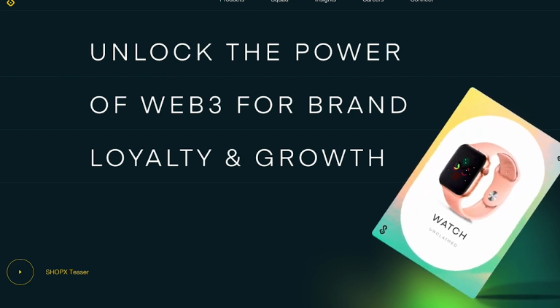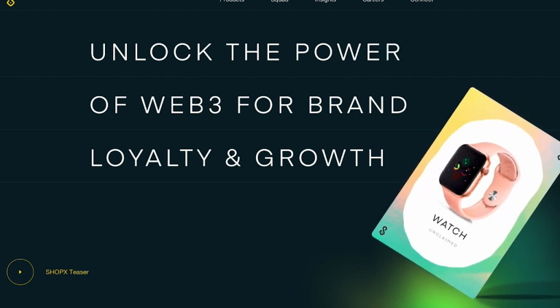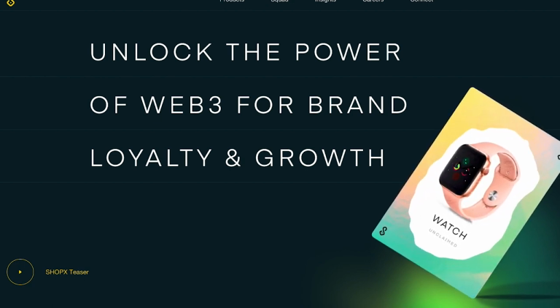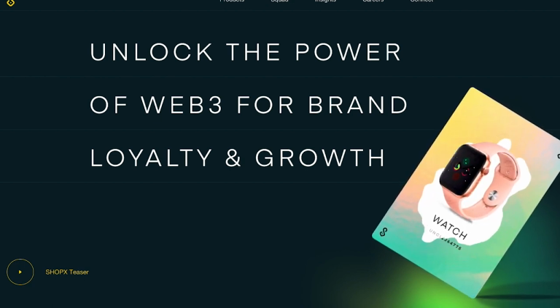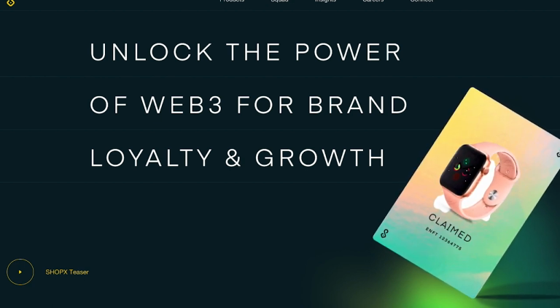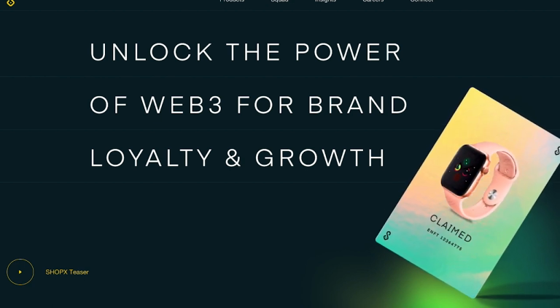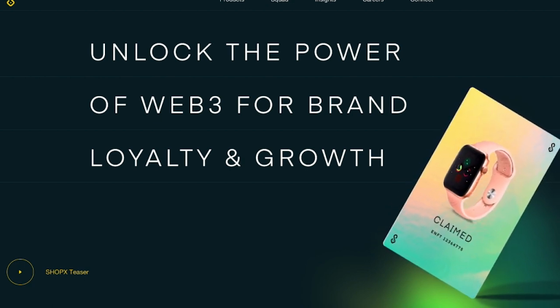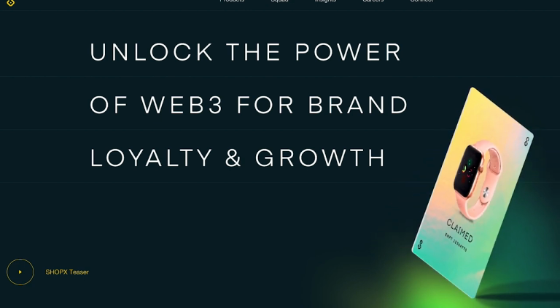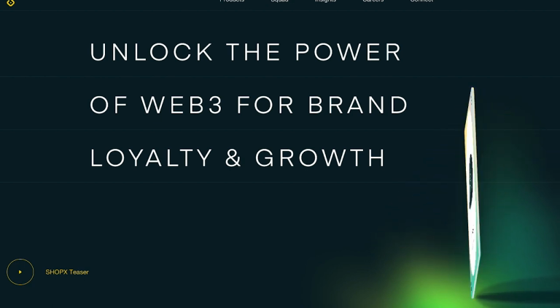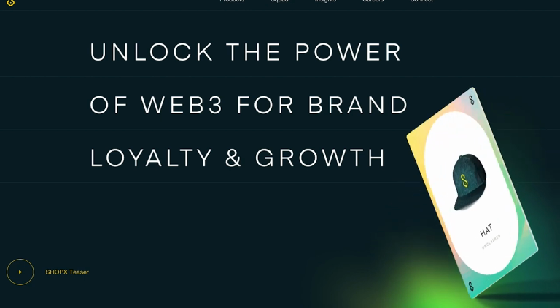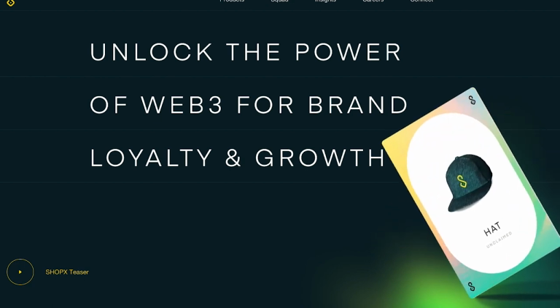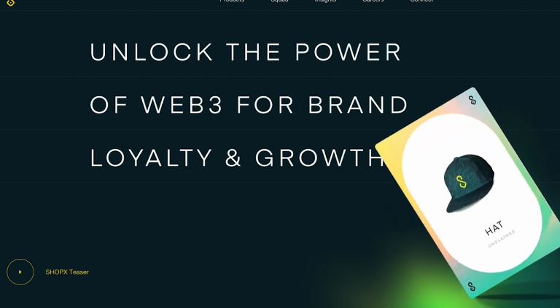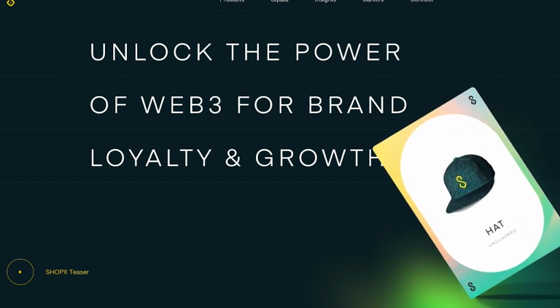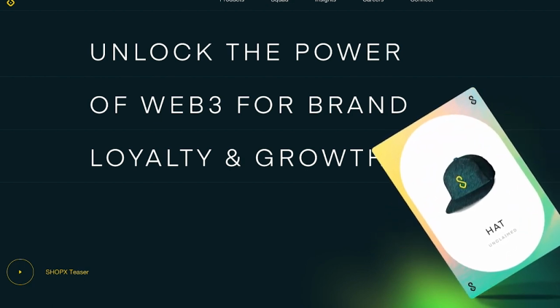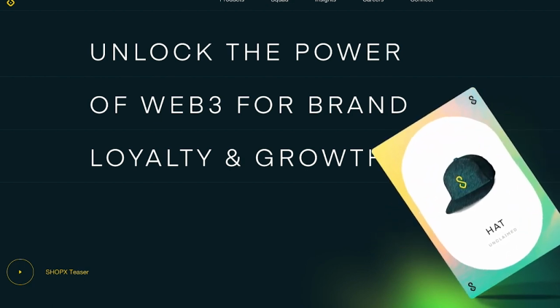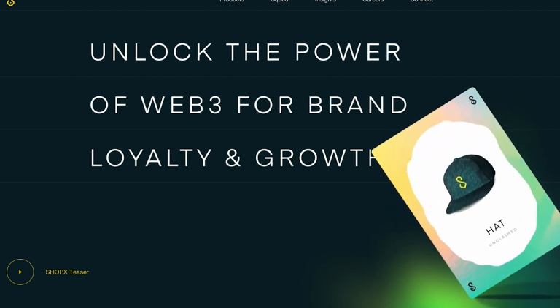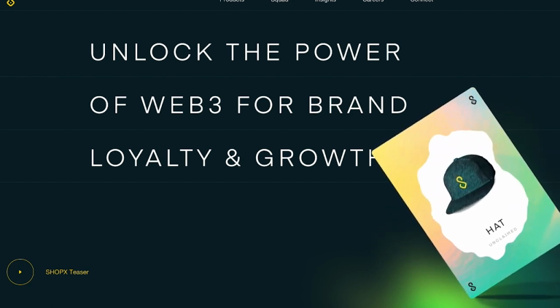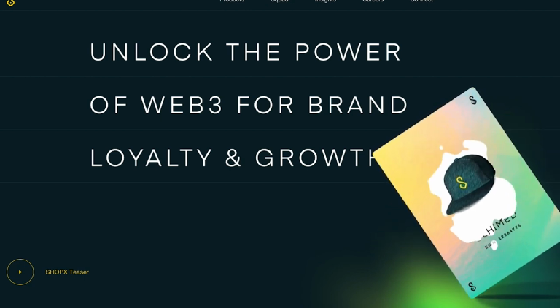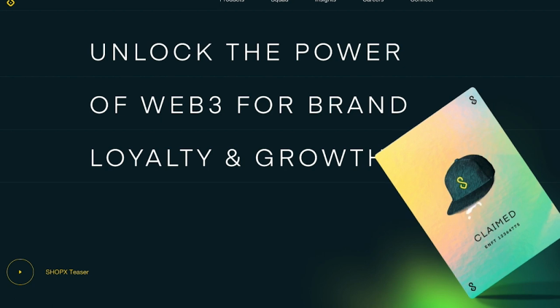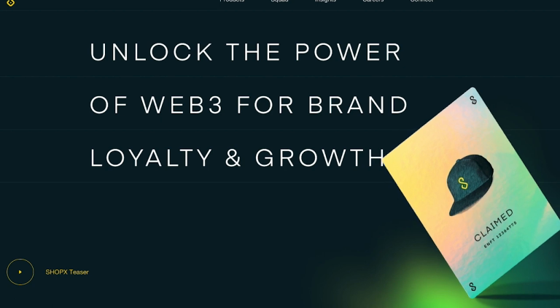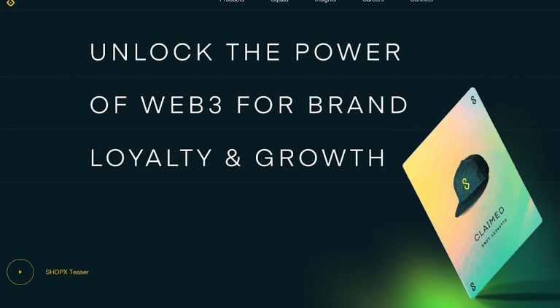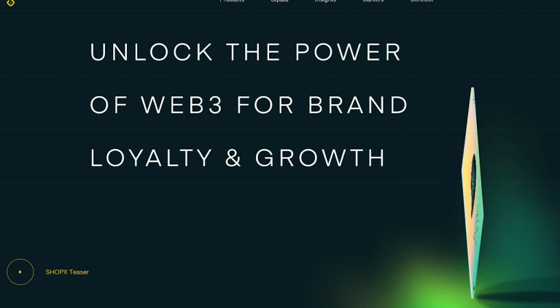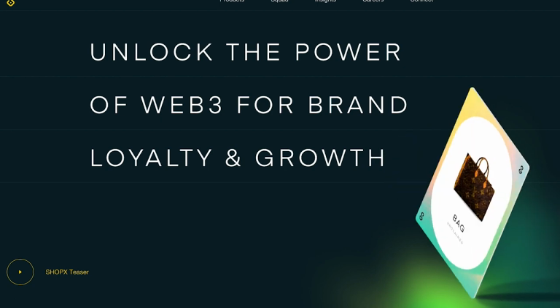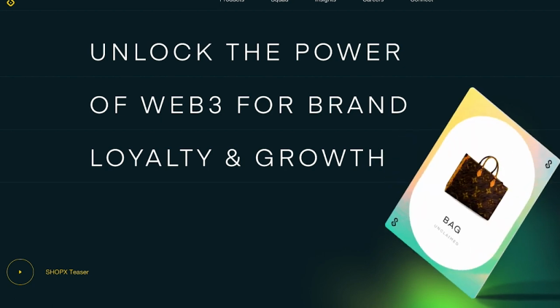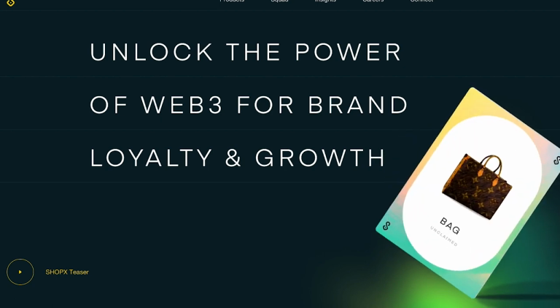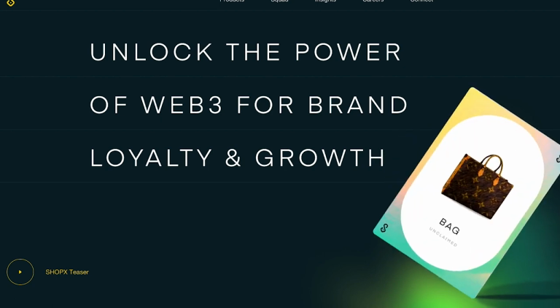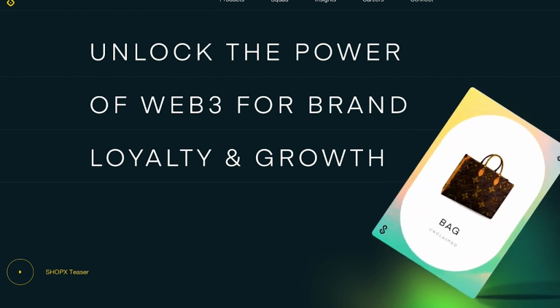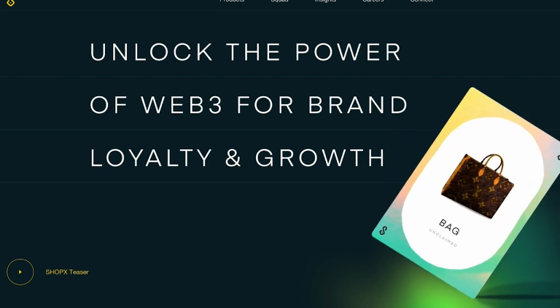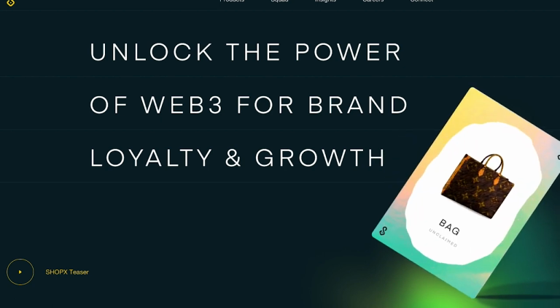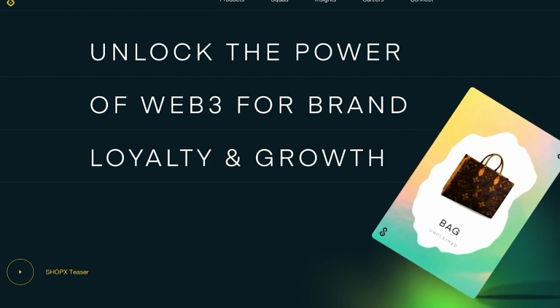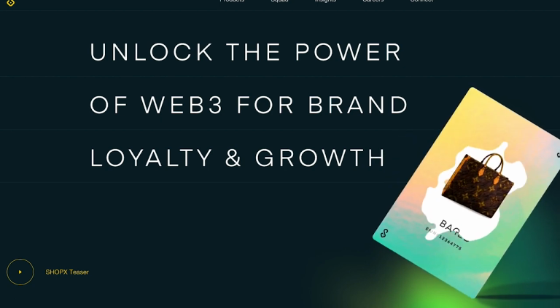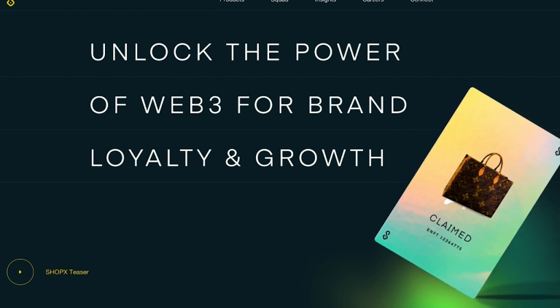Over time, we expect other real-world assets like luxury handbags, watches, cars, commercial real estate, and commodities to move on-chain.